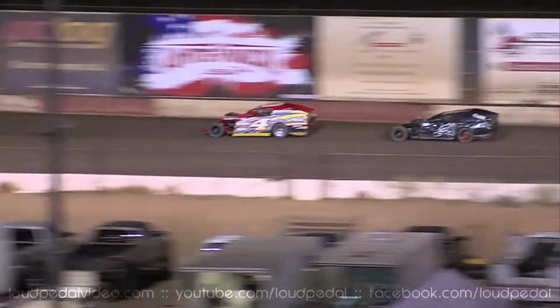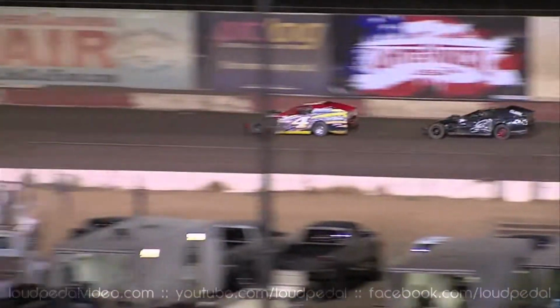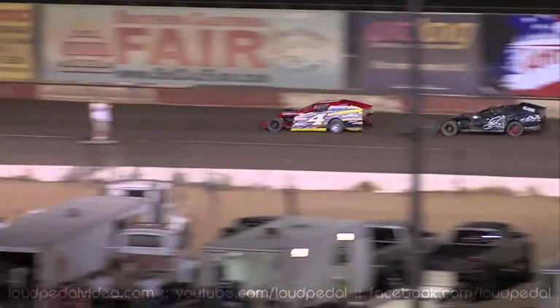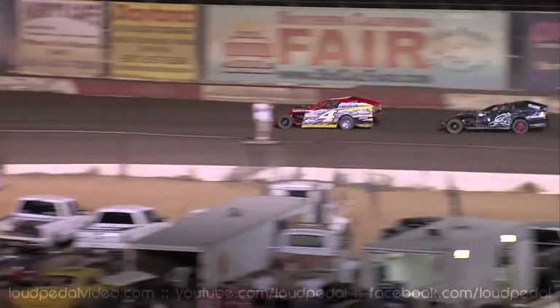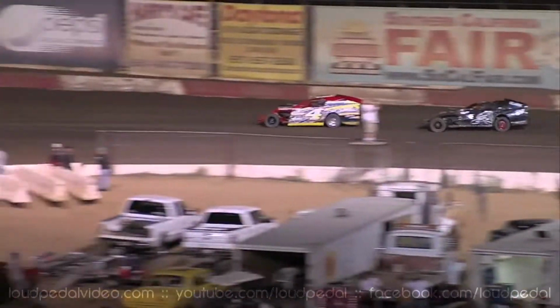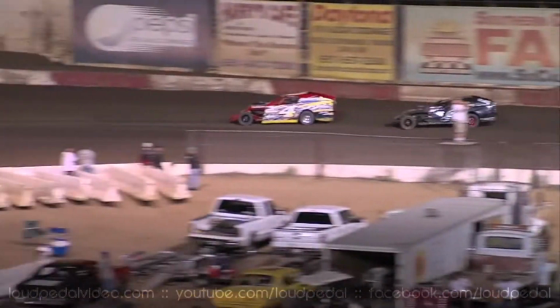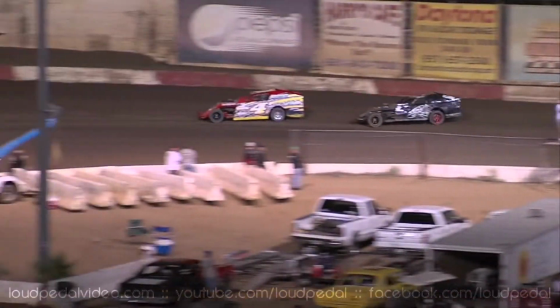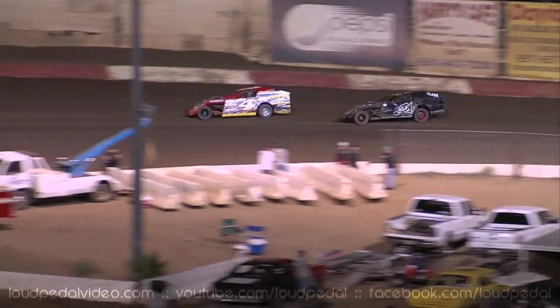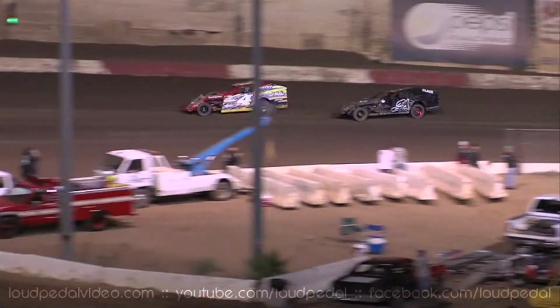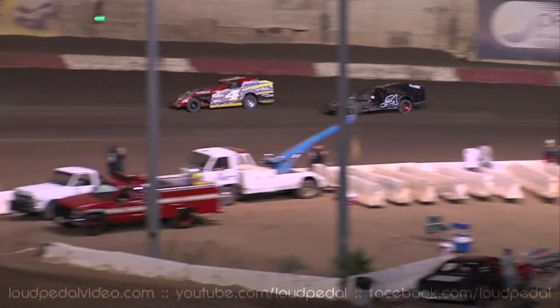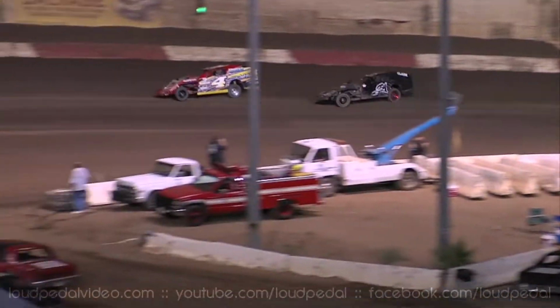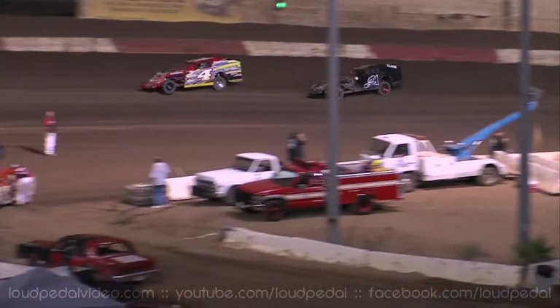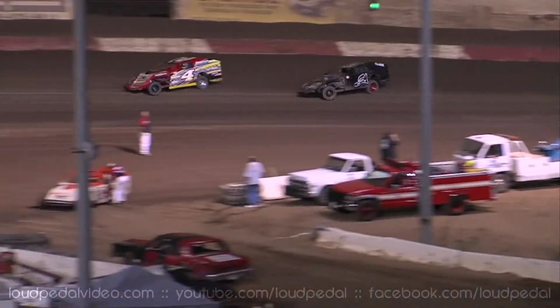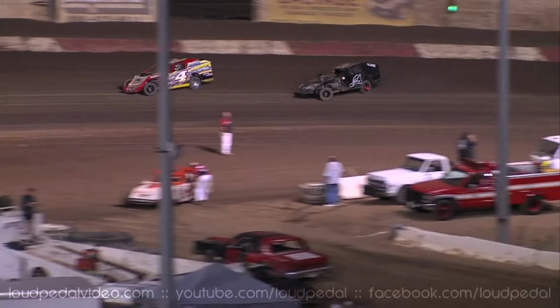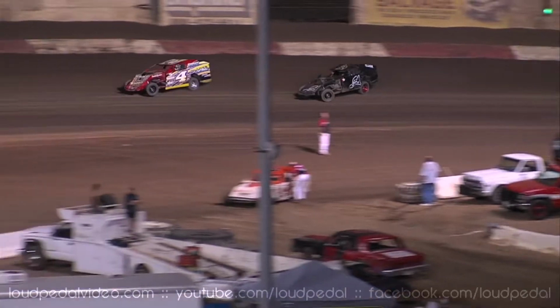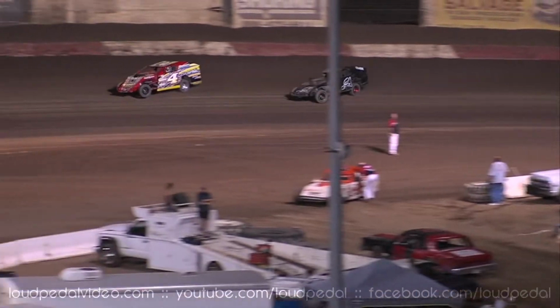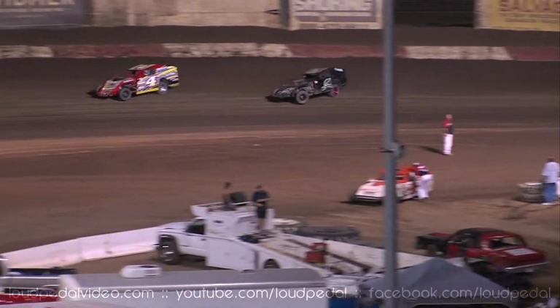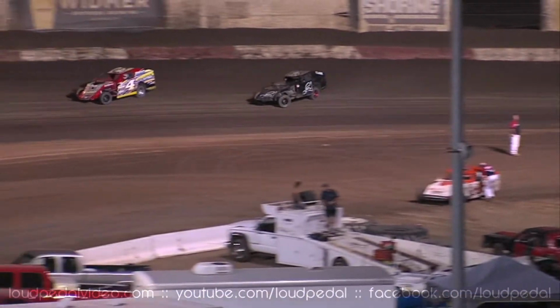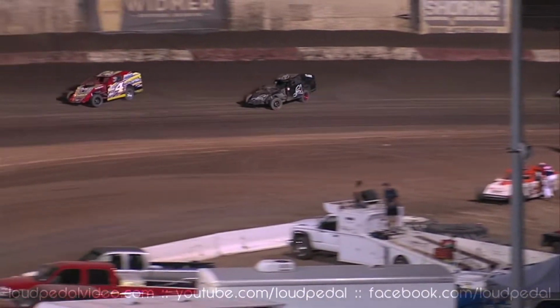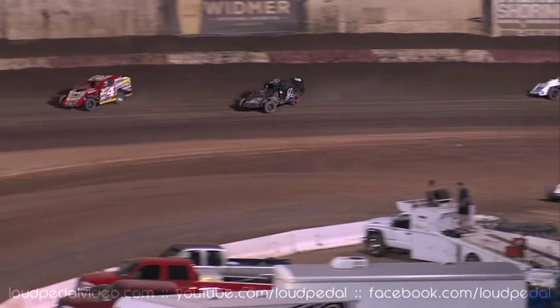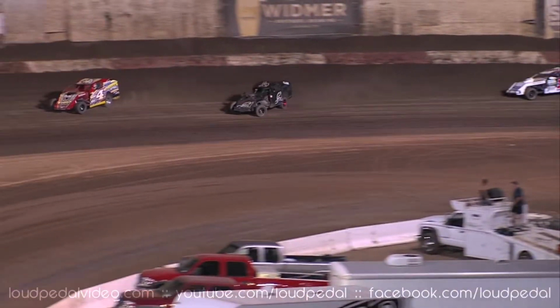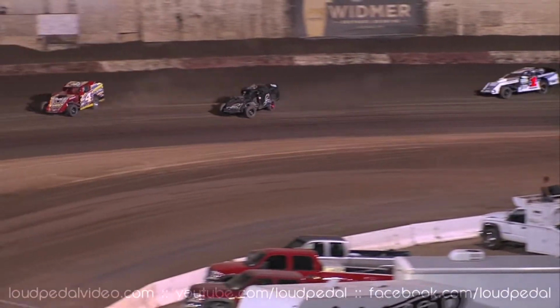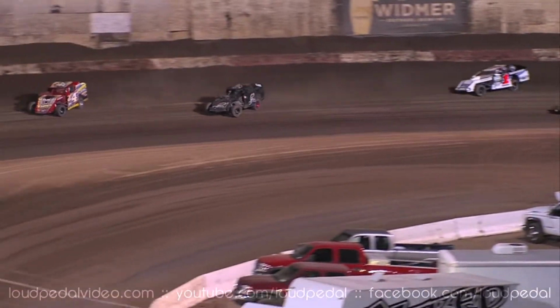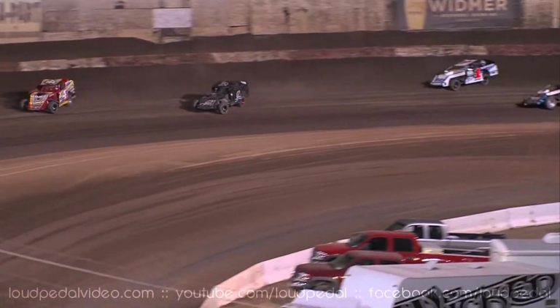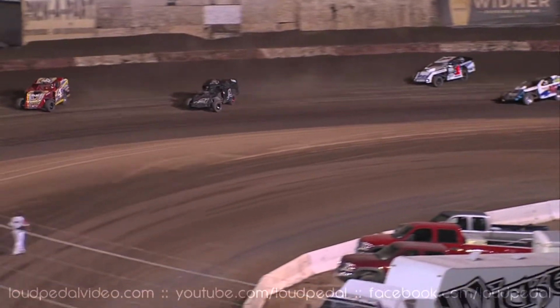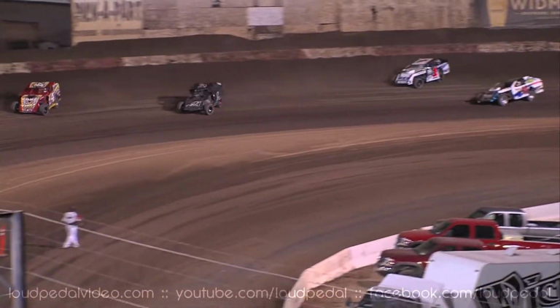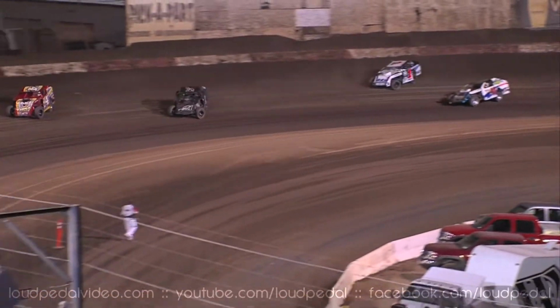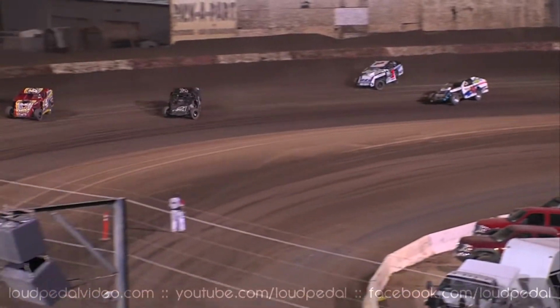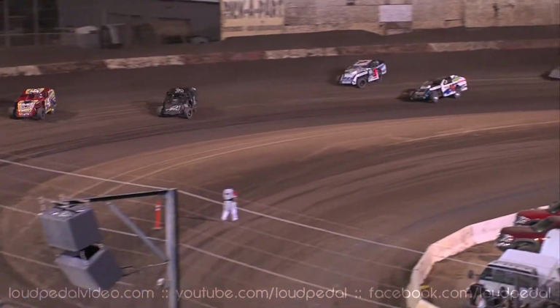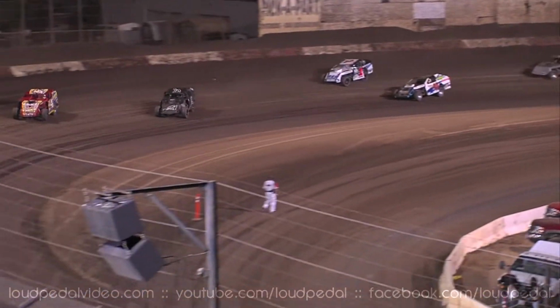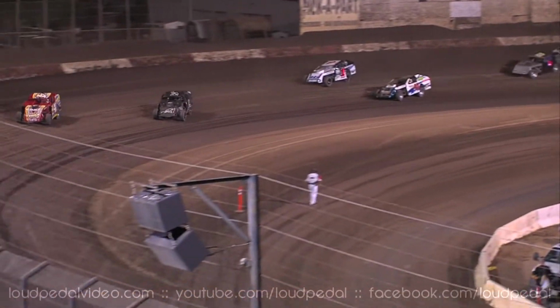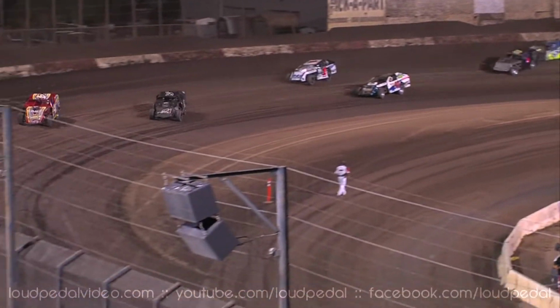Second spot, it's Clark. Third spot, Jay Henson. Hocking running in fourth. Fifth spot, the car for sale, Jesse Gordon.